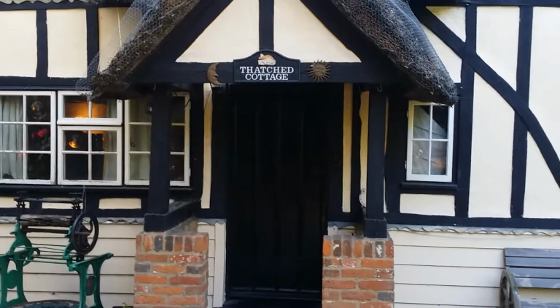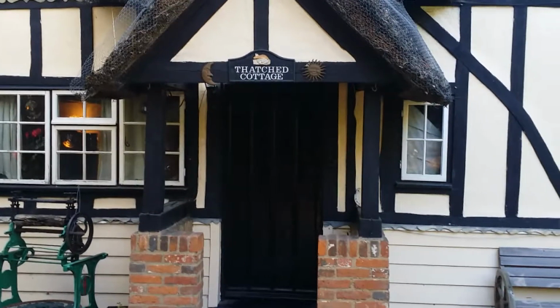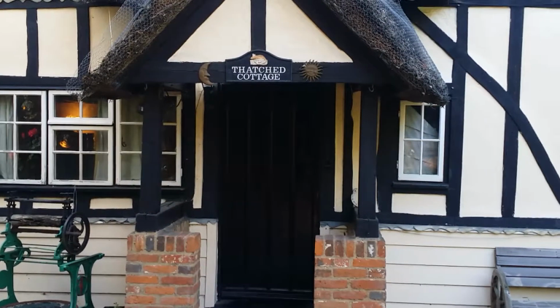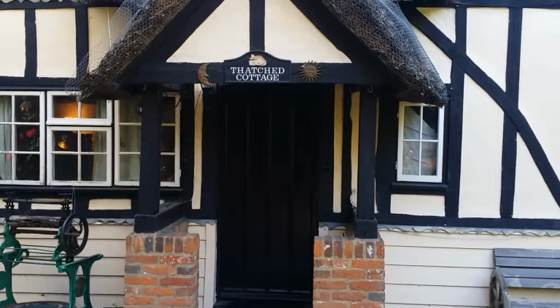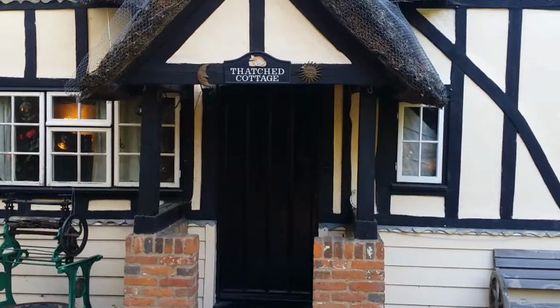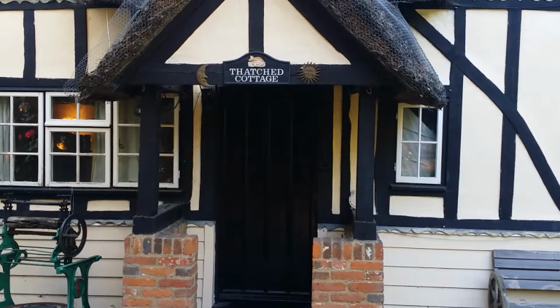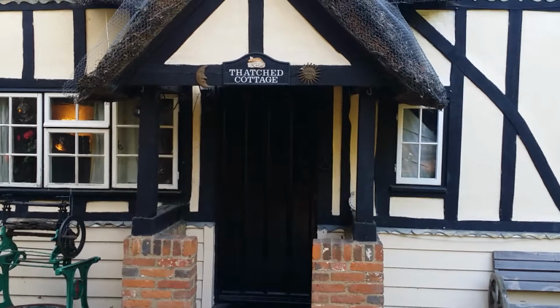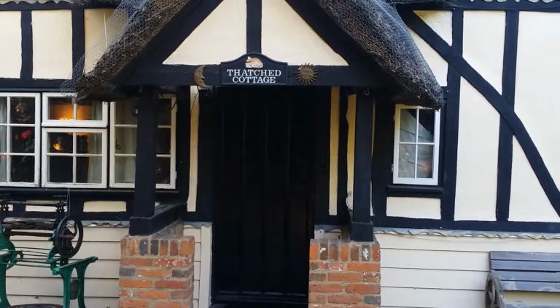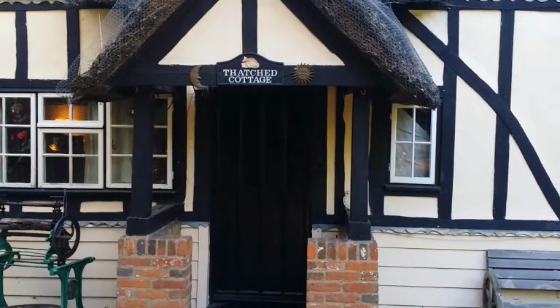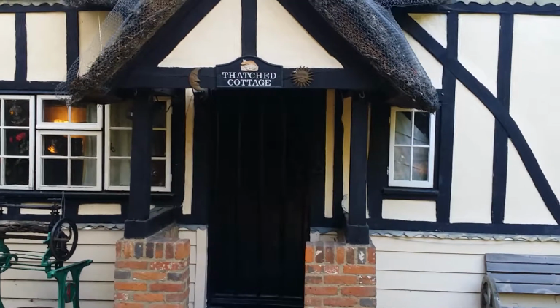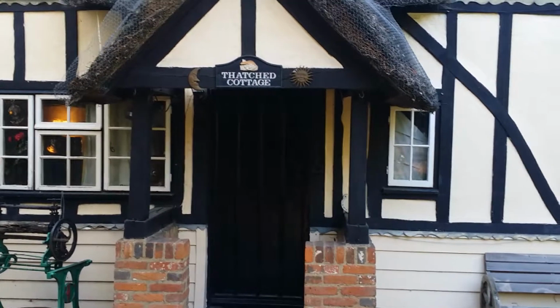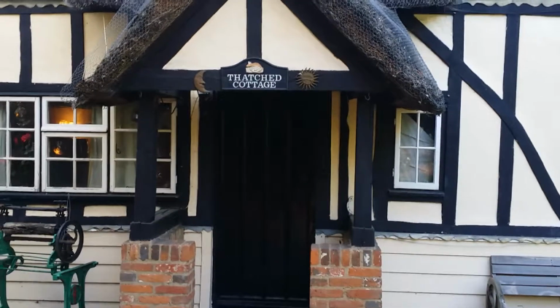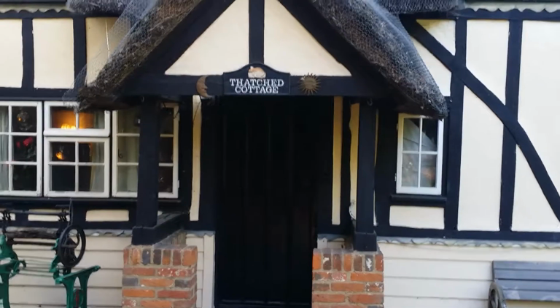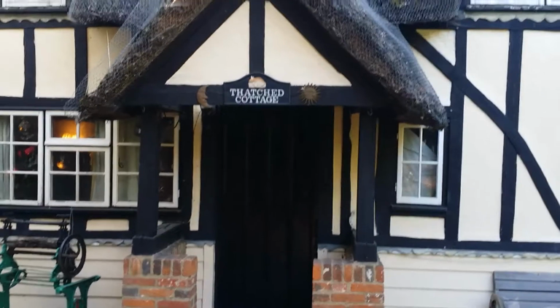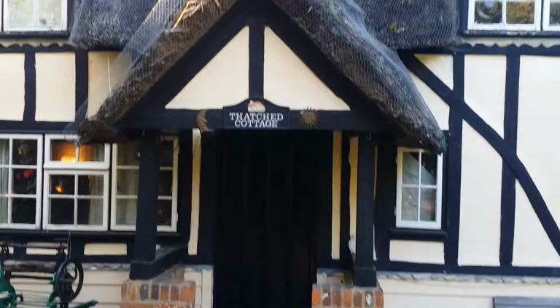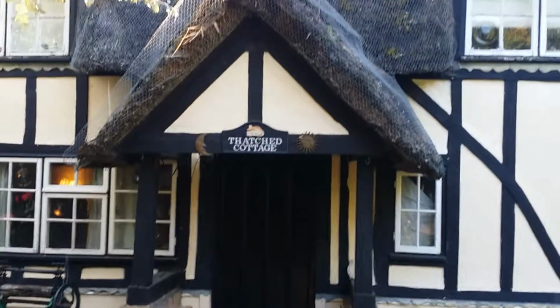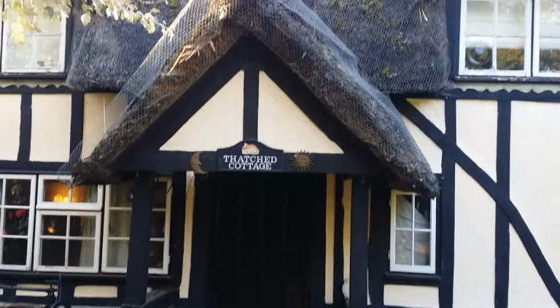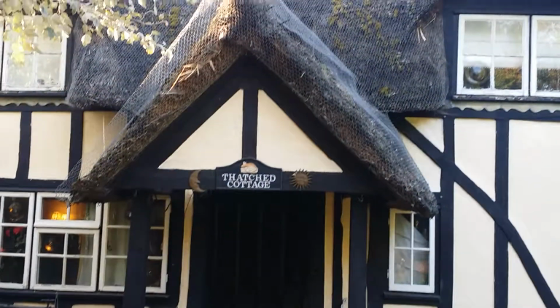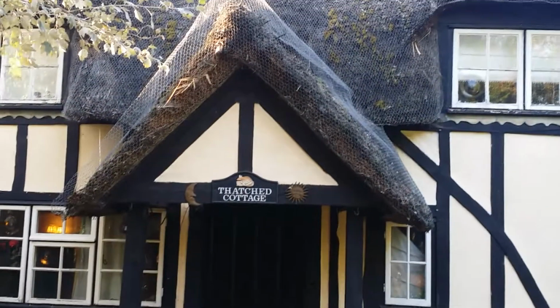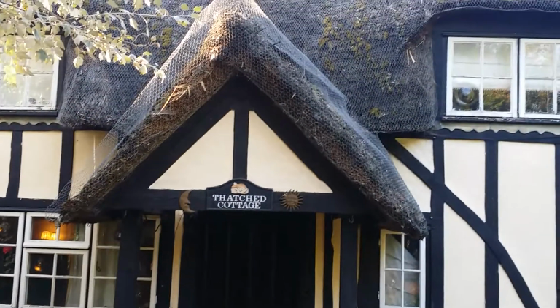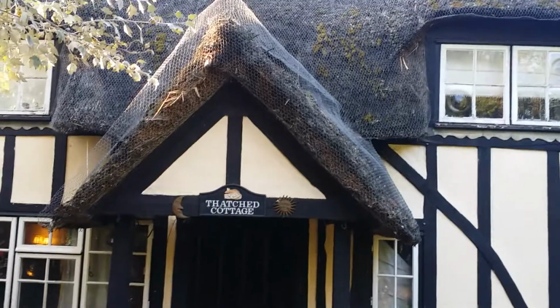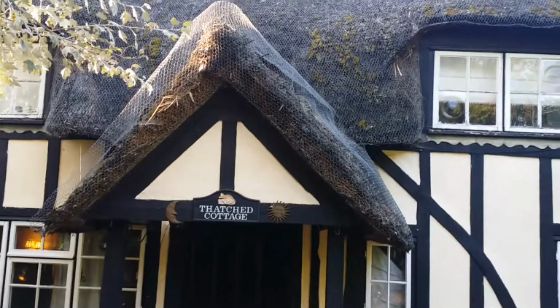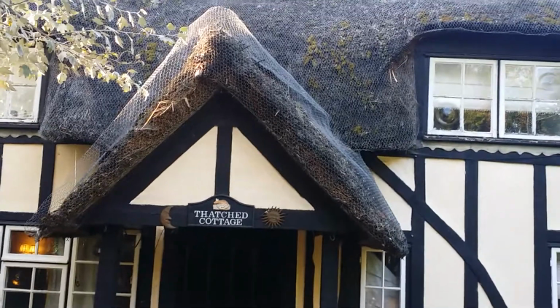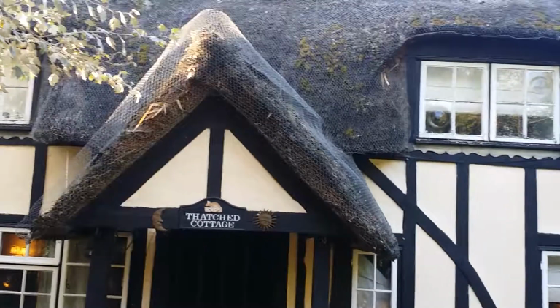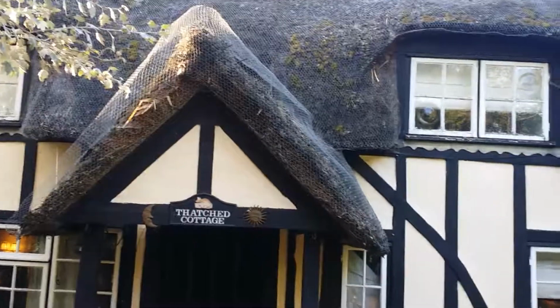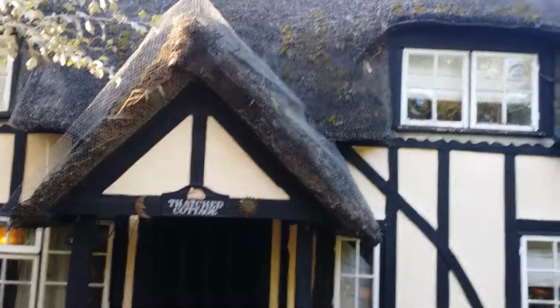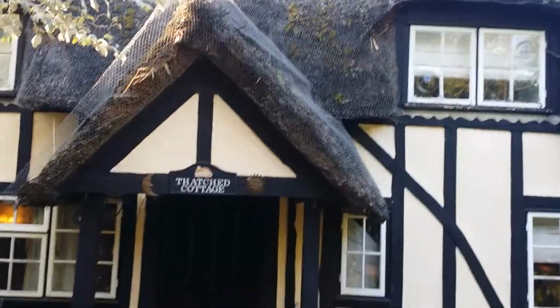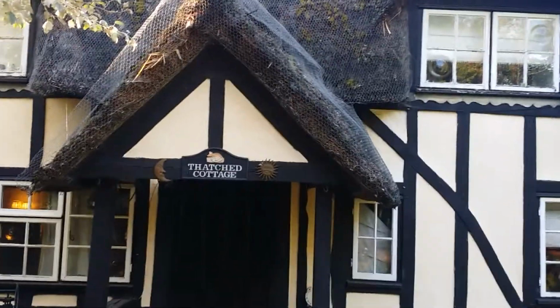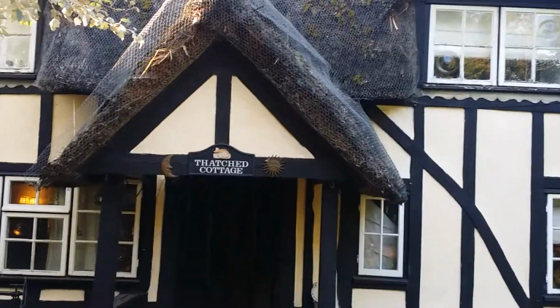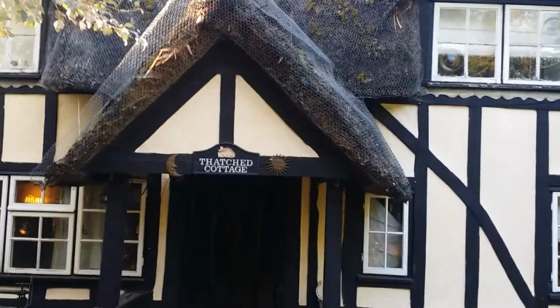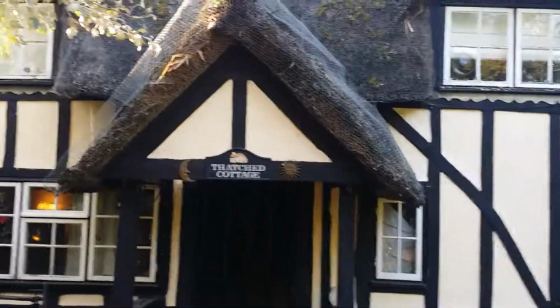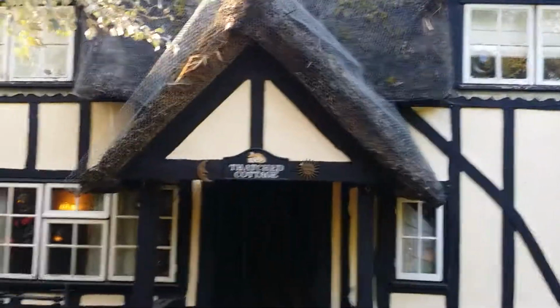This is quite a nice looking thatched house, called the Thatch Cottage.